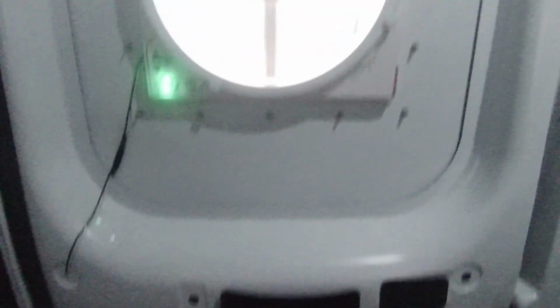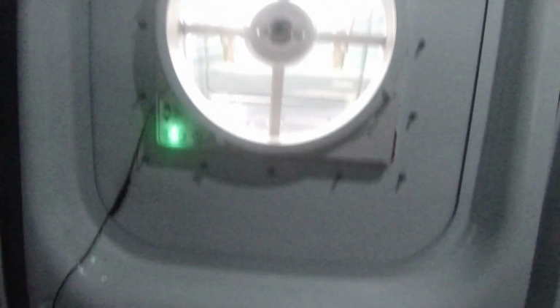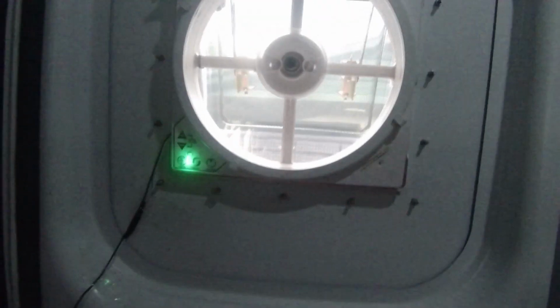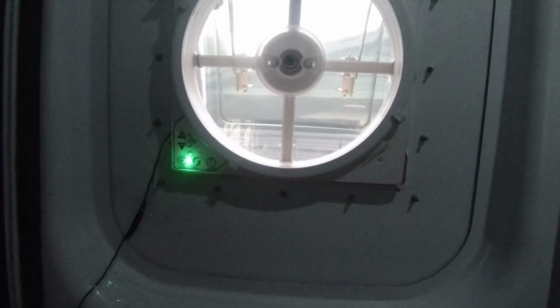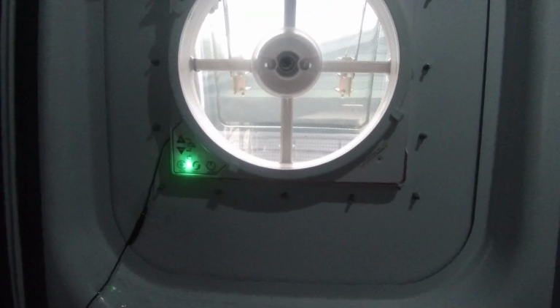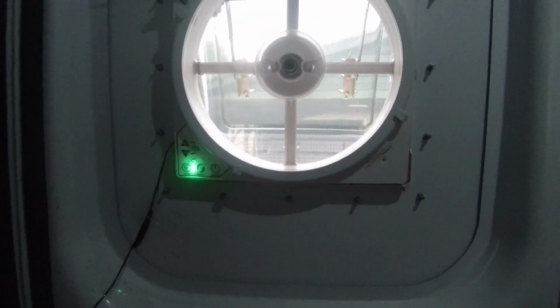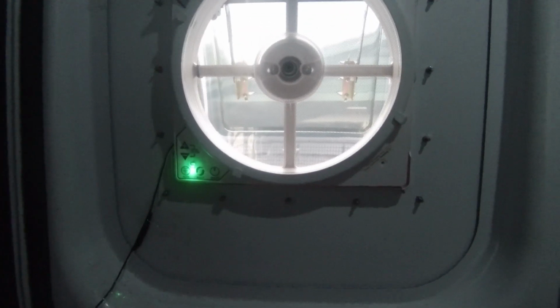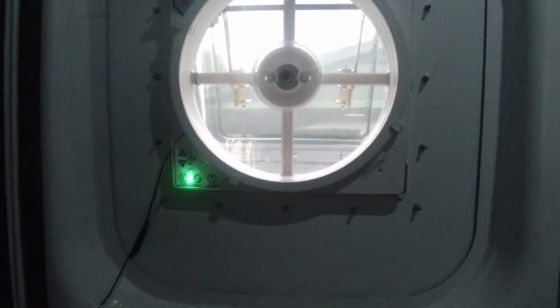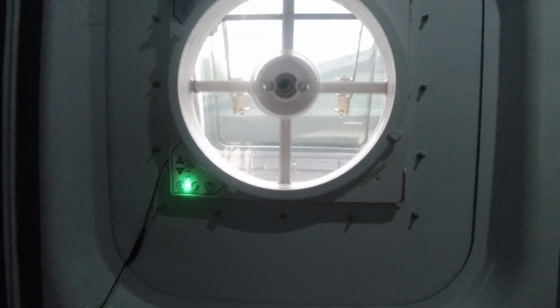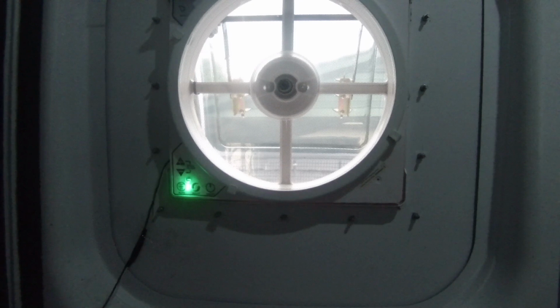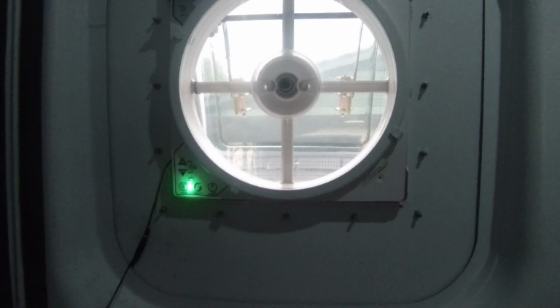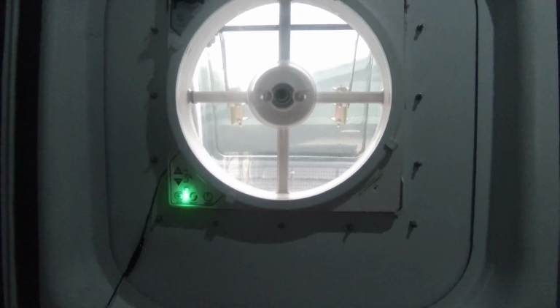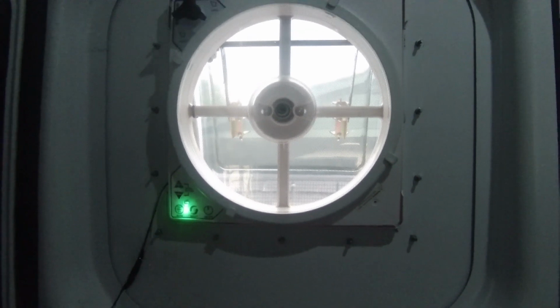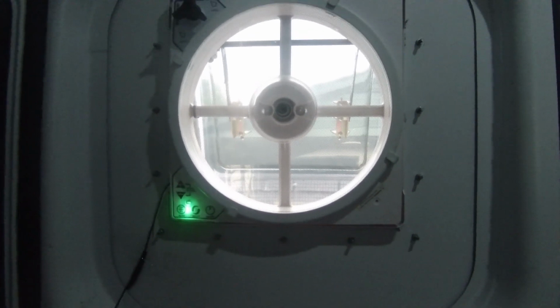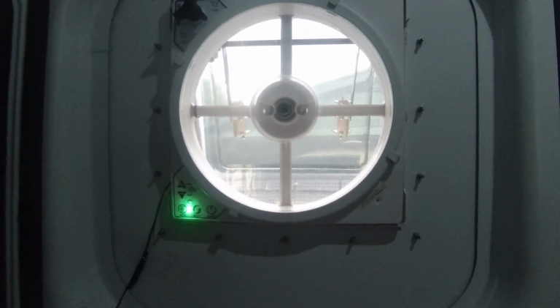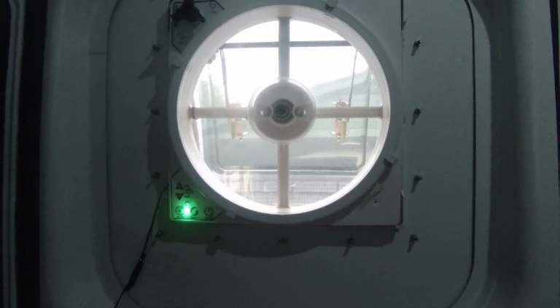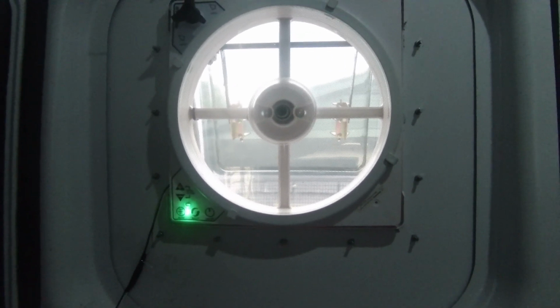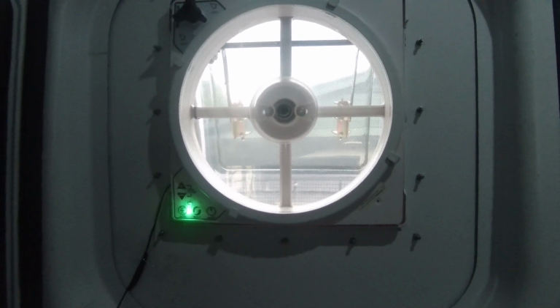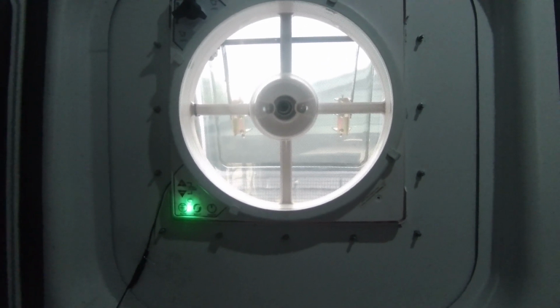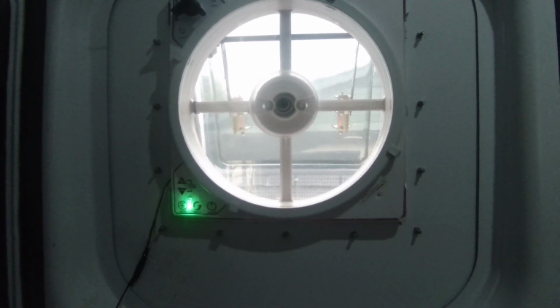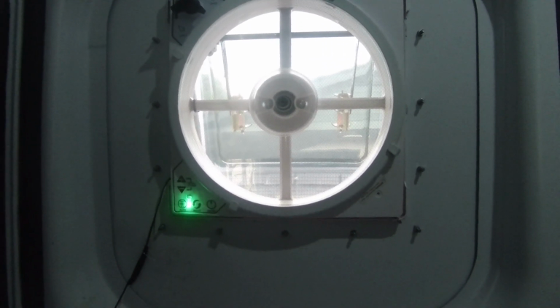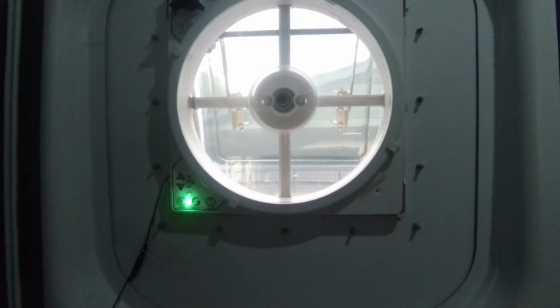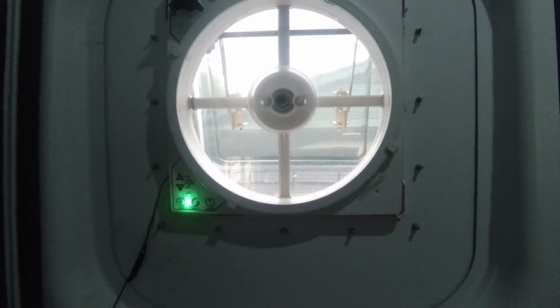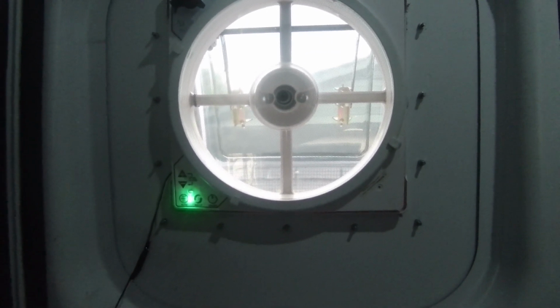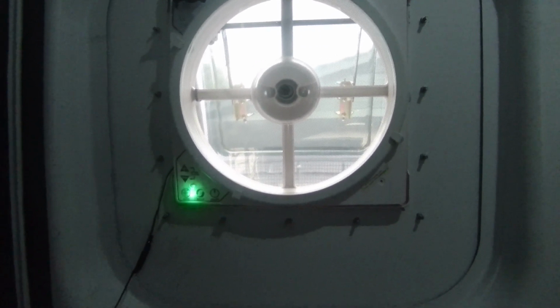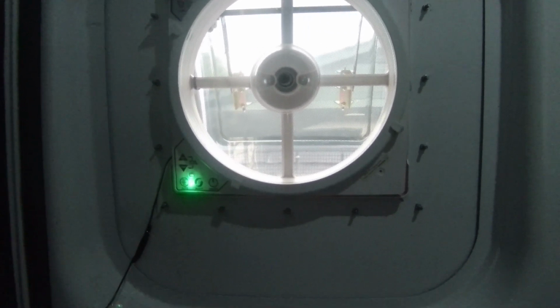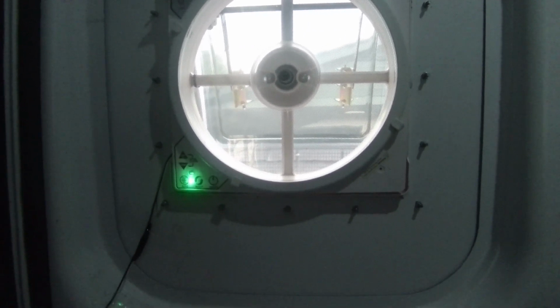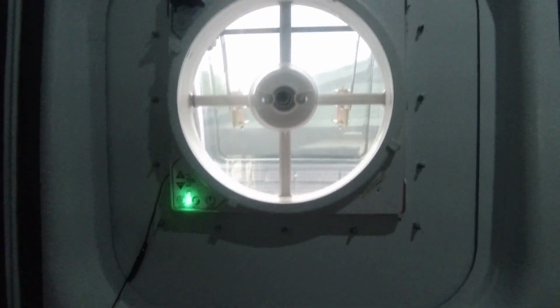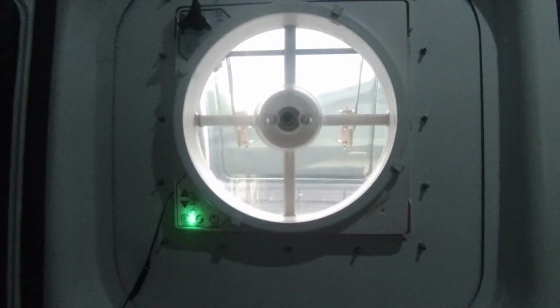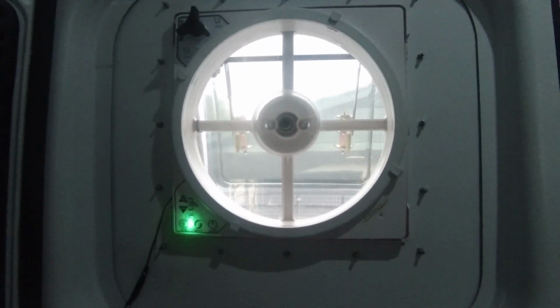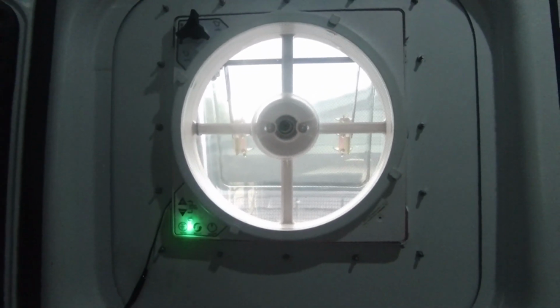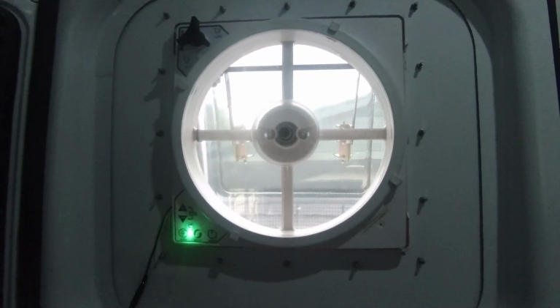Here's the fan finally working. I got it in March or April — it is now August and it is just now working.